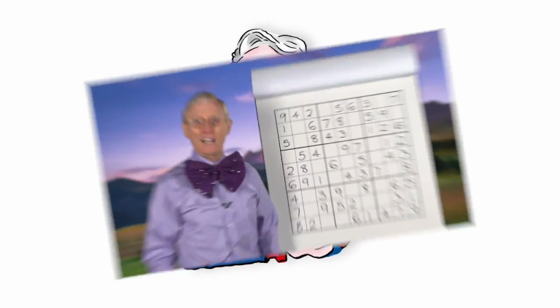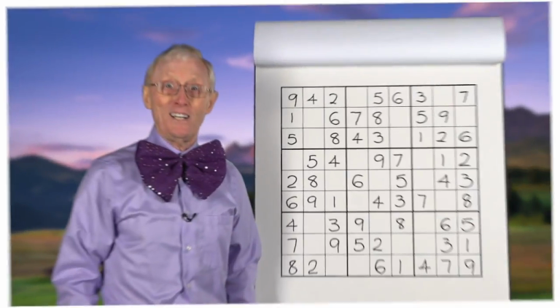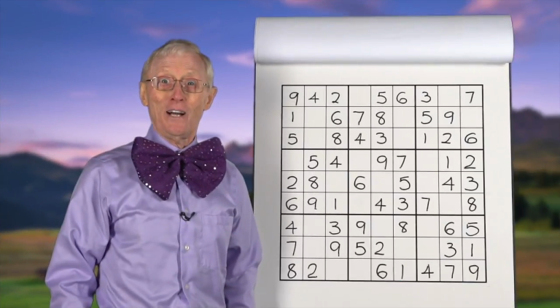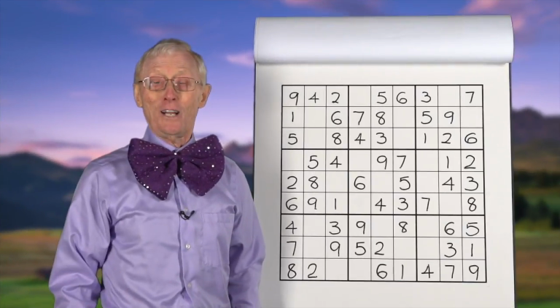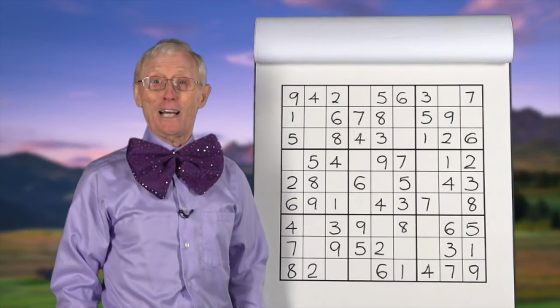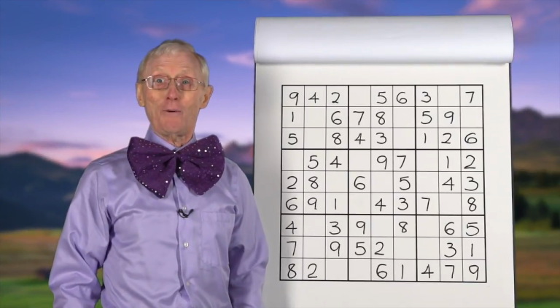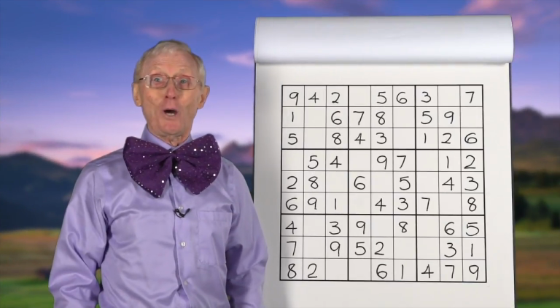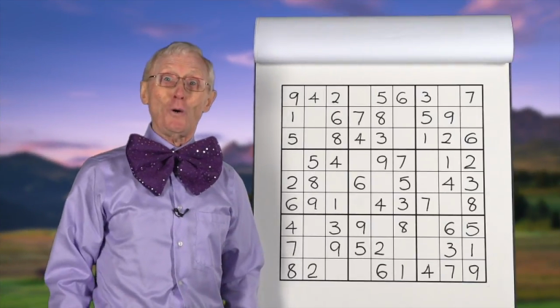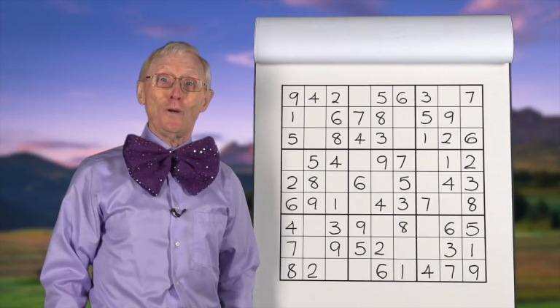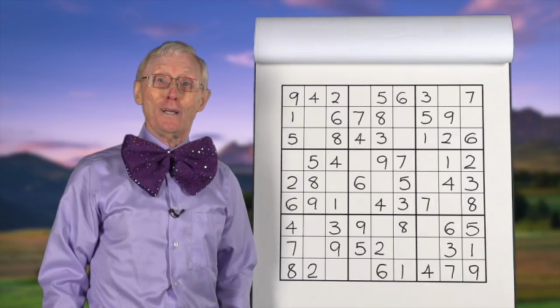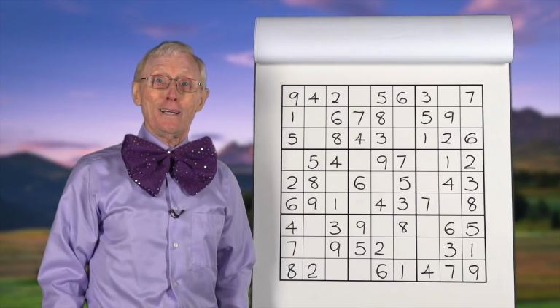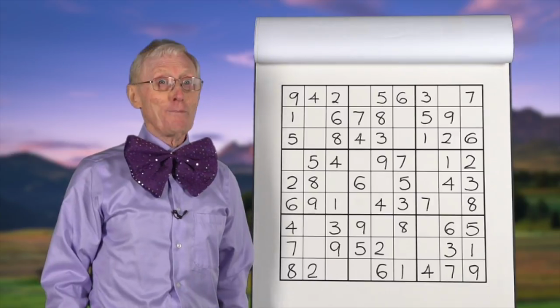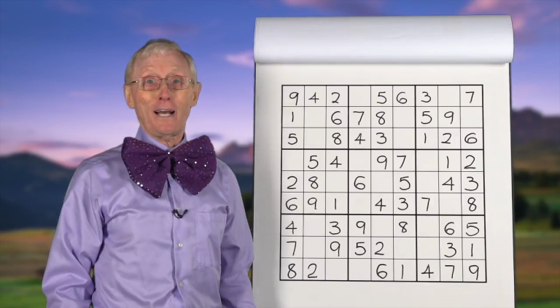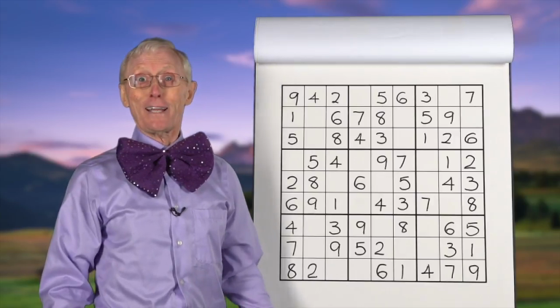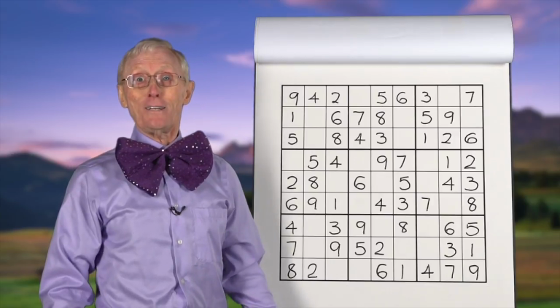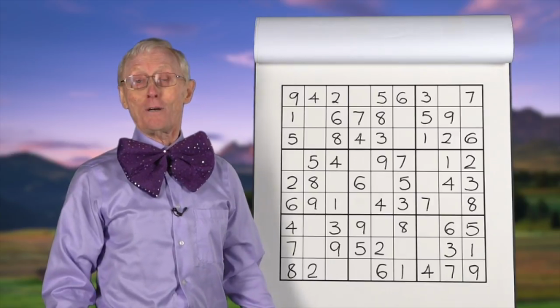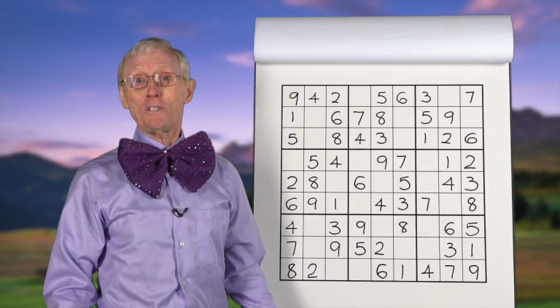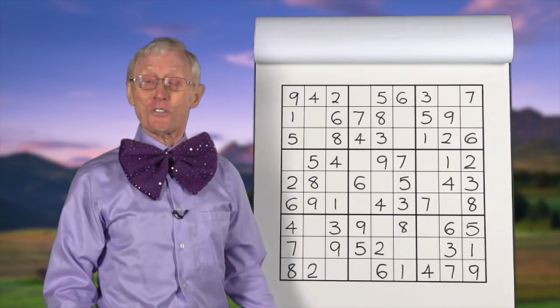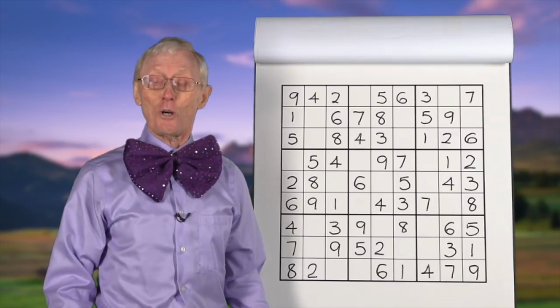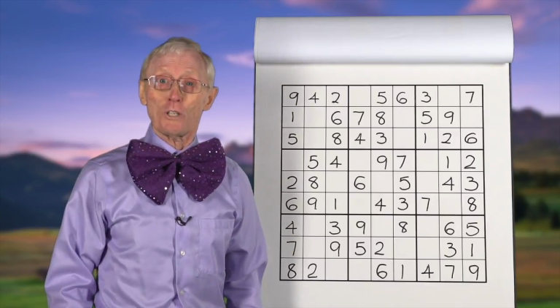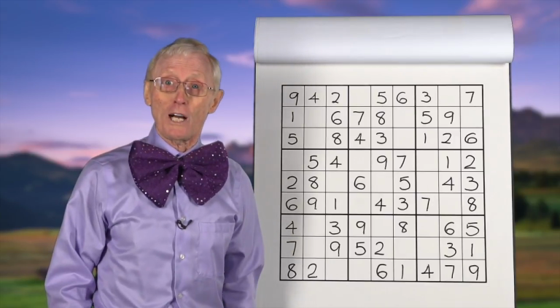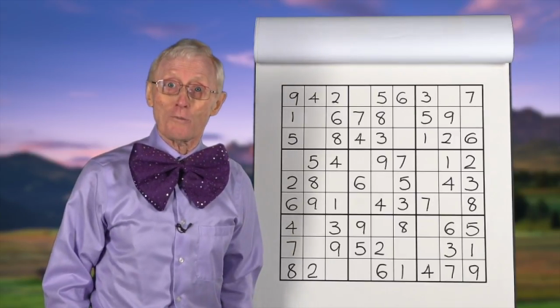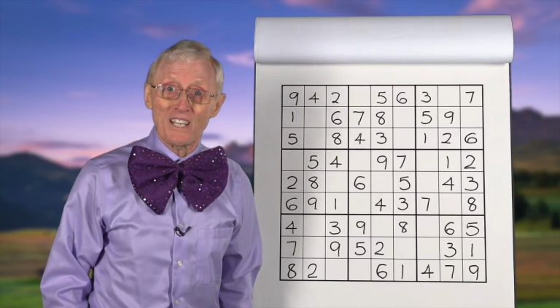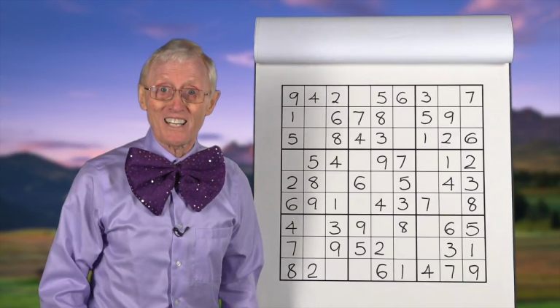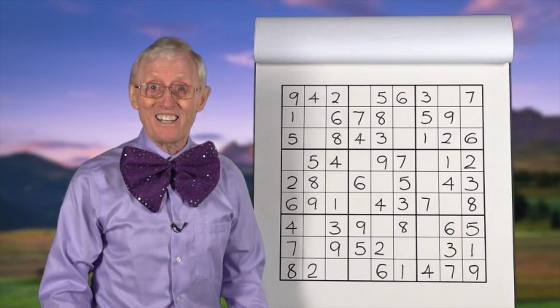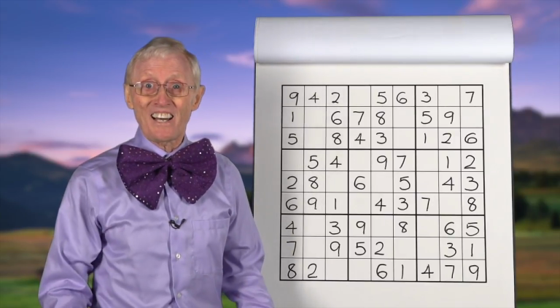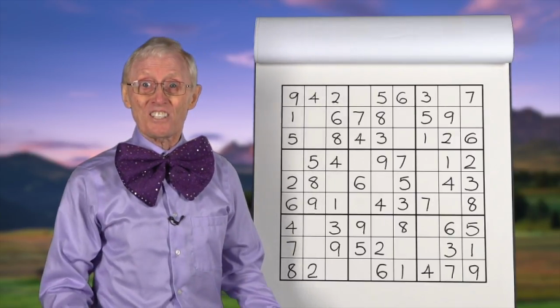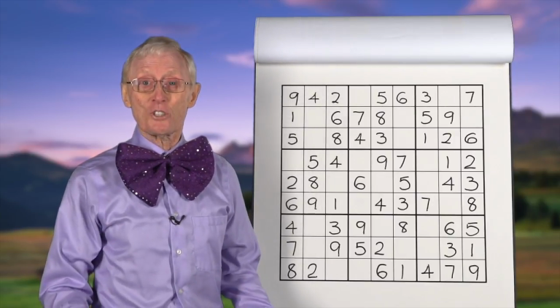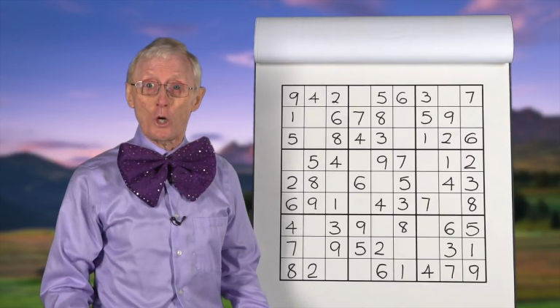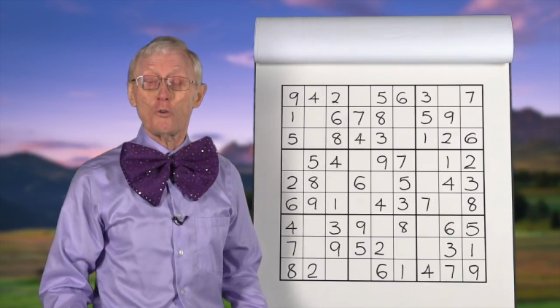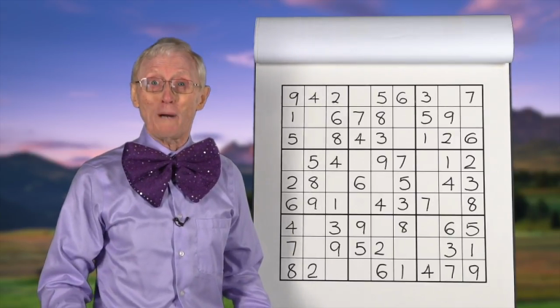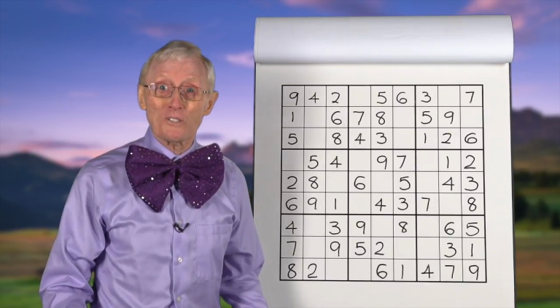Hello! Here we are again — Robin the Sudoku Guy with yet another Sudoku puzzle.